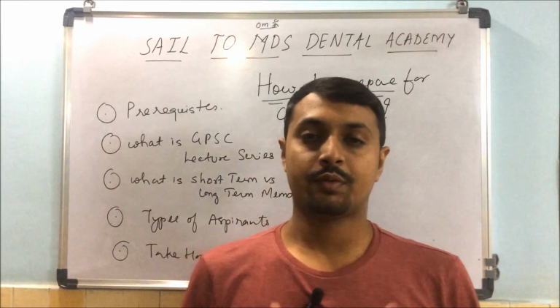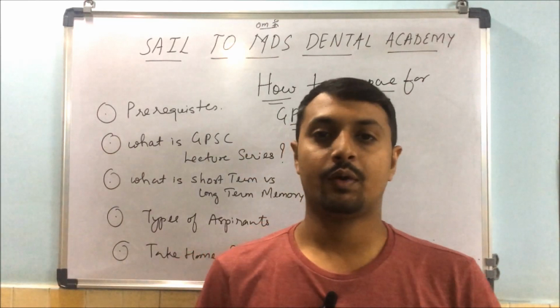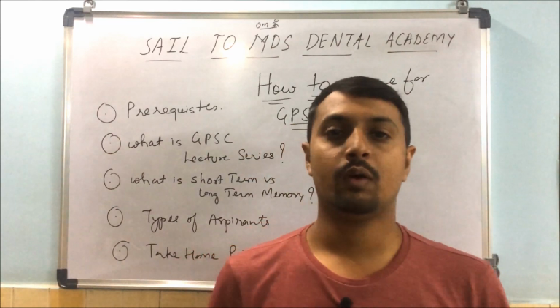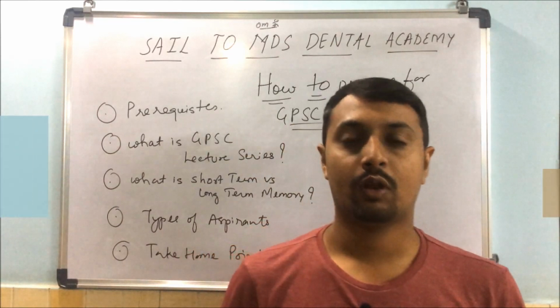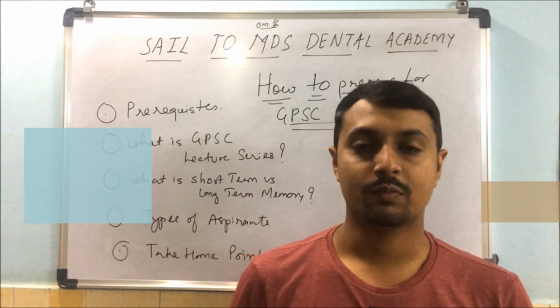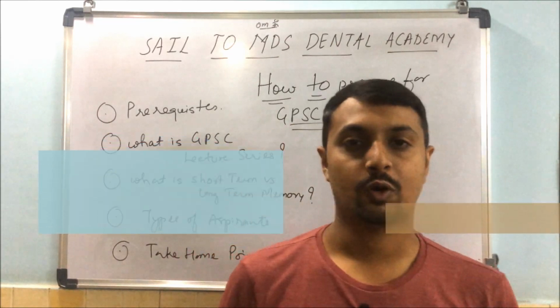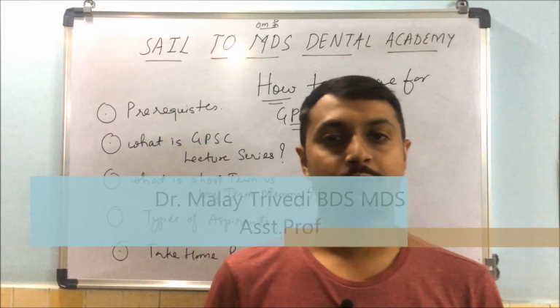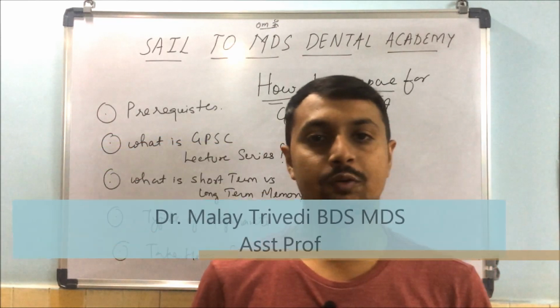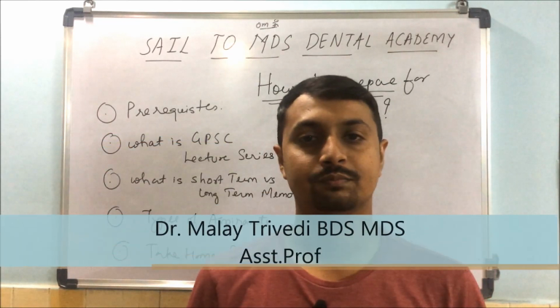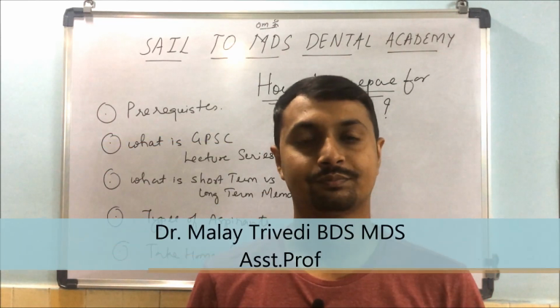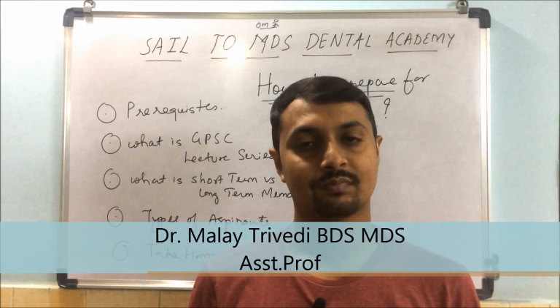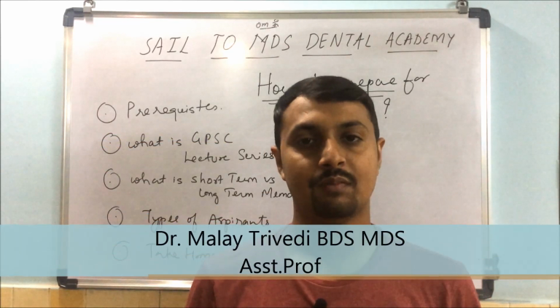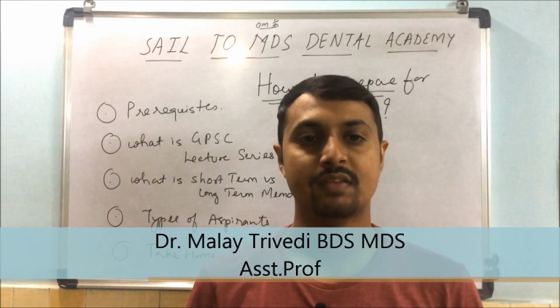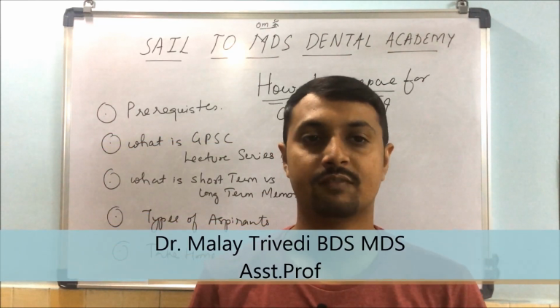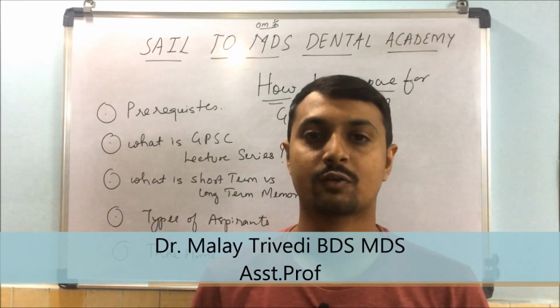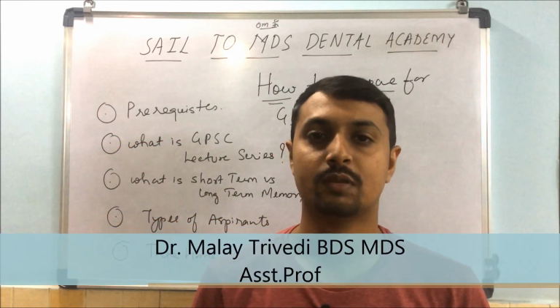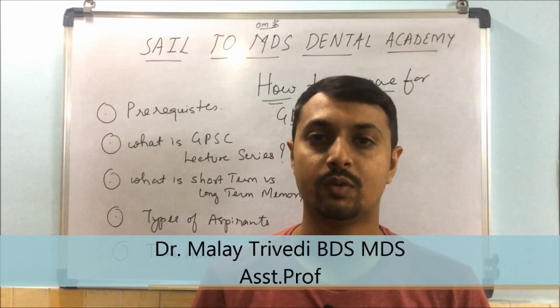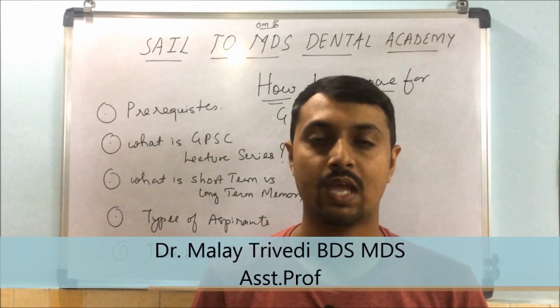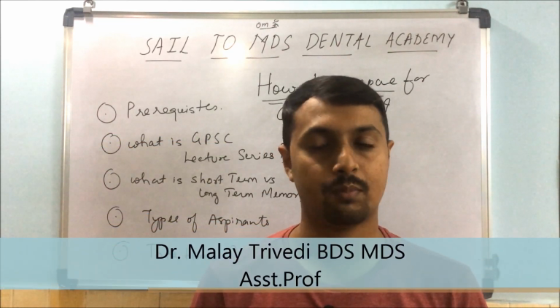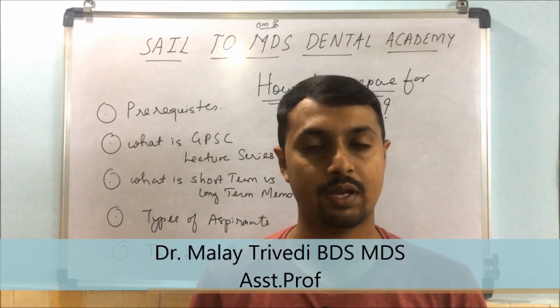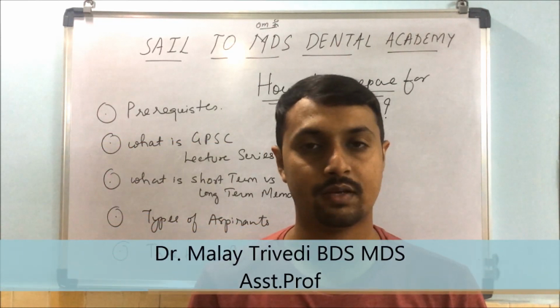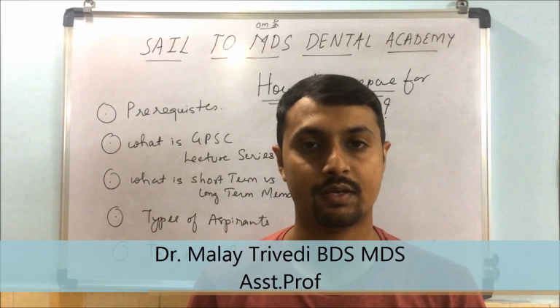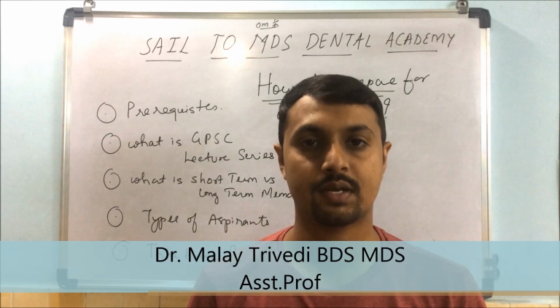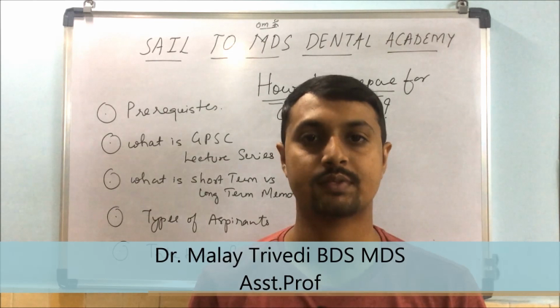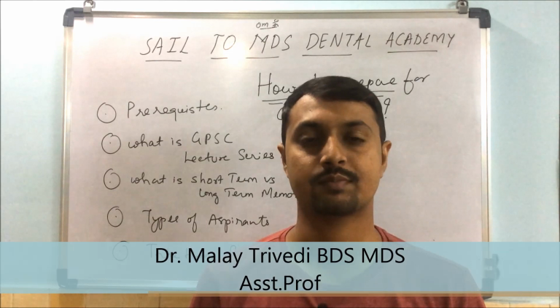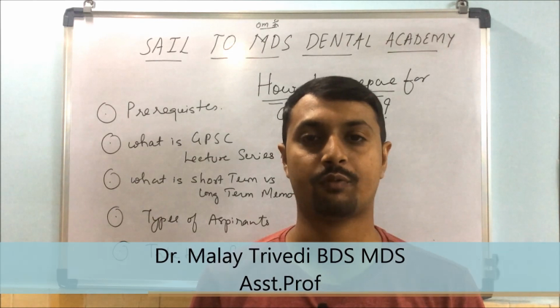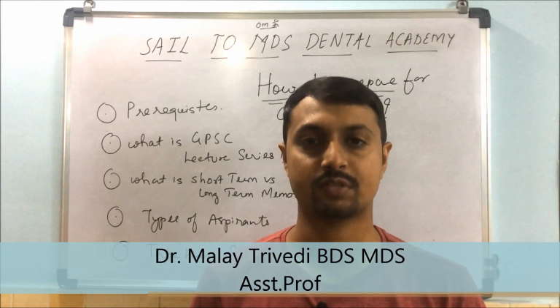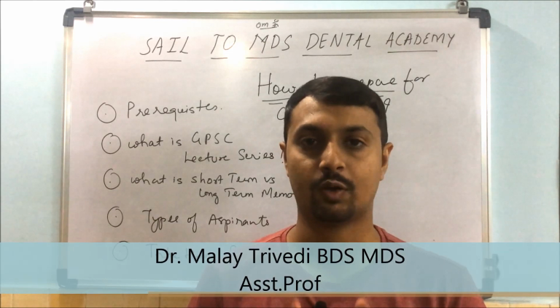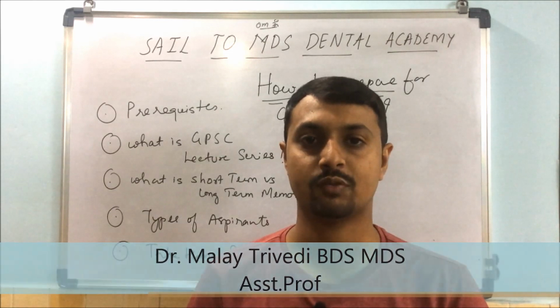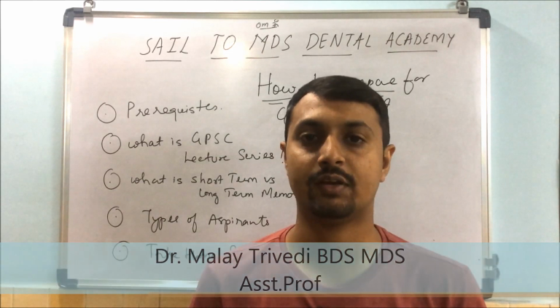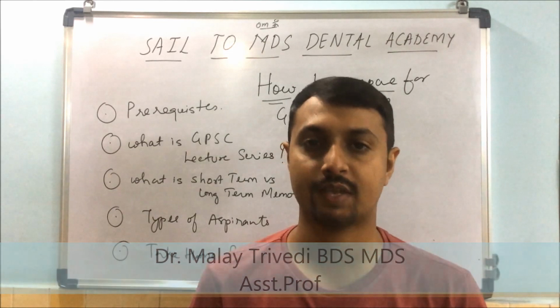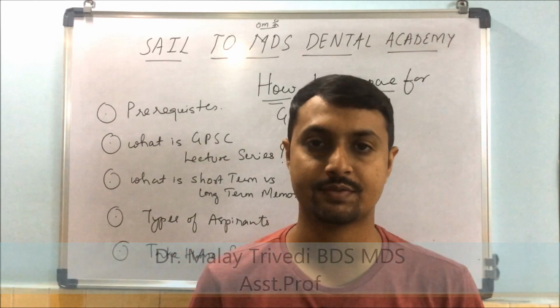Hello and welcome to all of you. Myself, Dr. Malay Trivedi. I am a pediatric dentist and assistant professor in College of Dental Sciences.